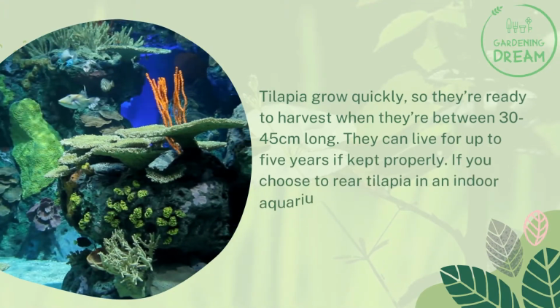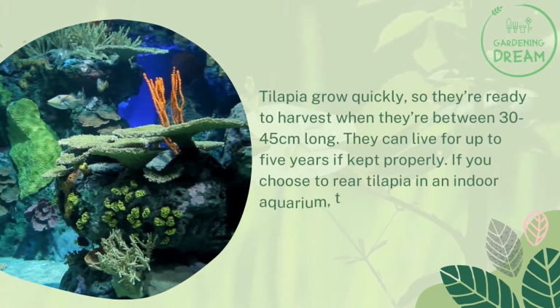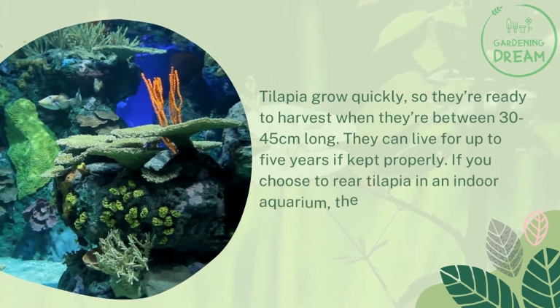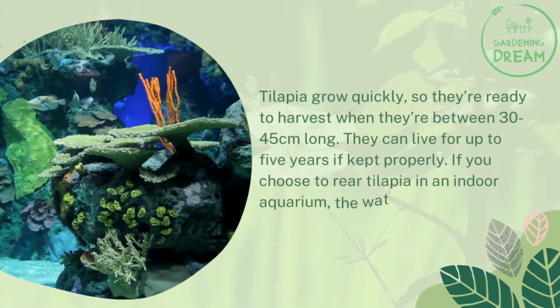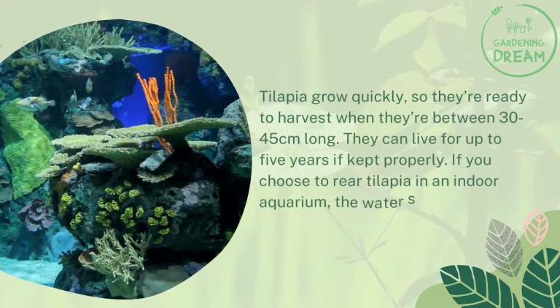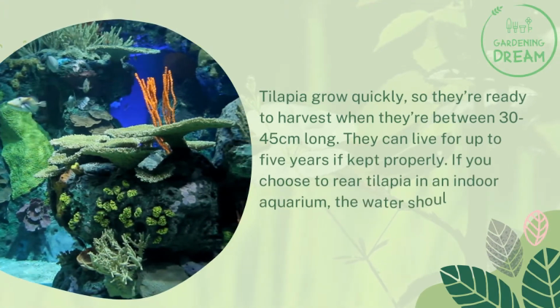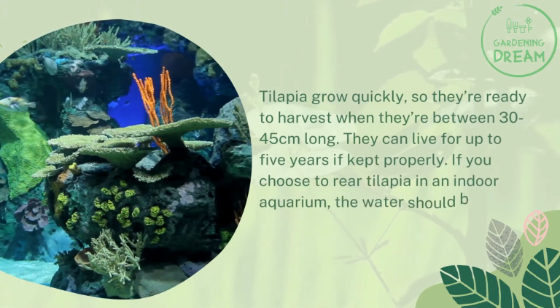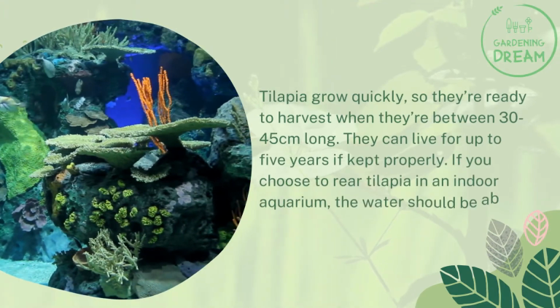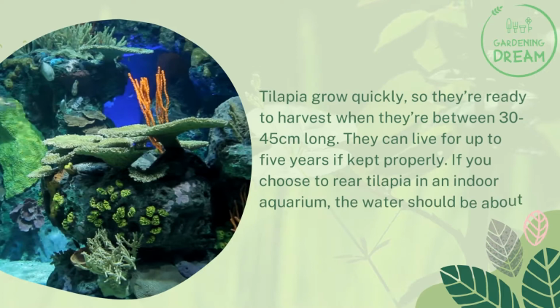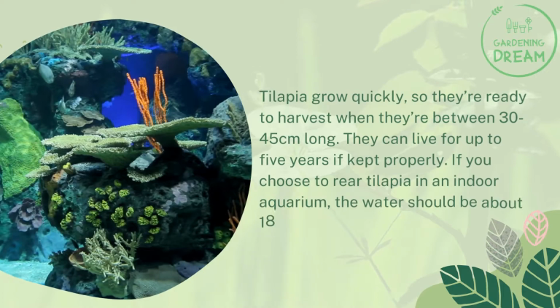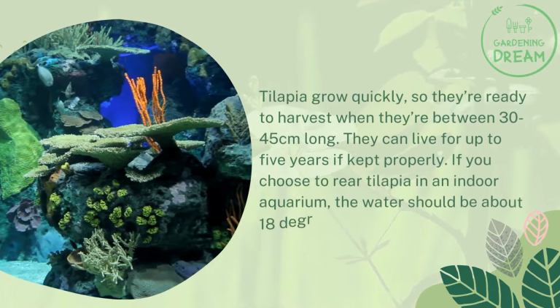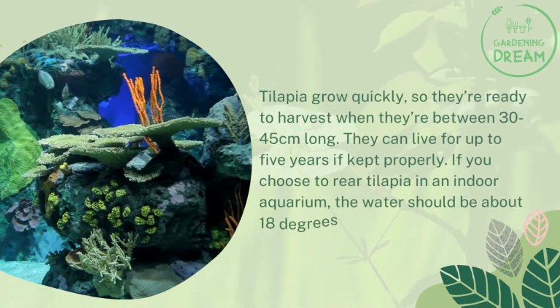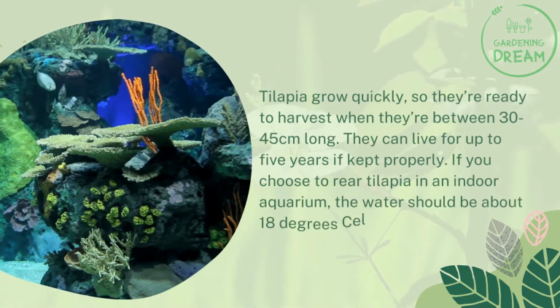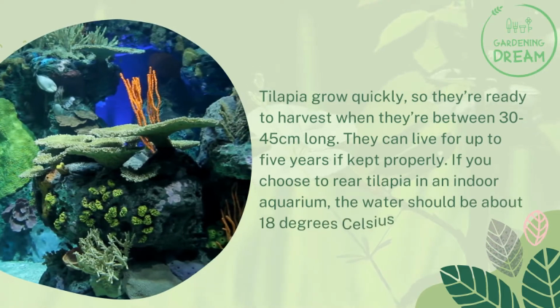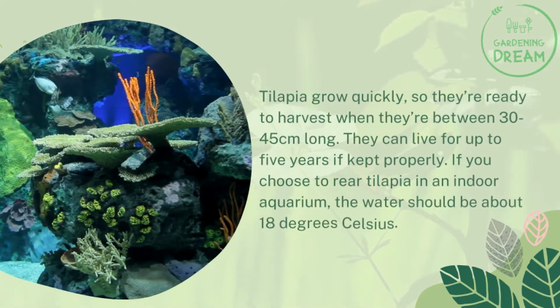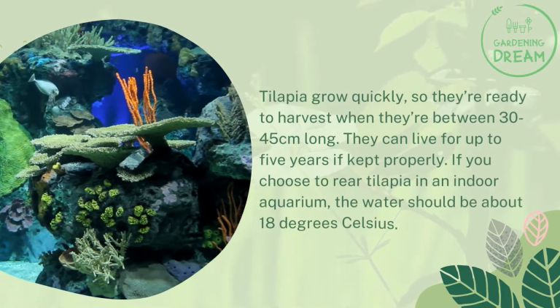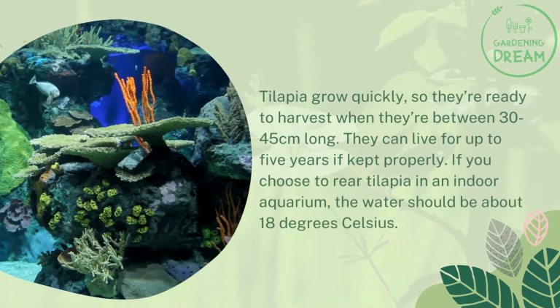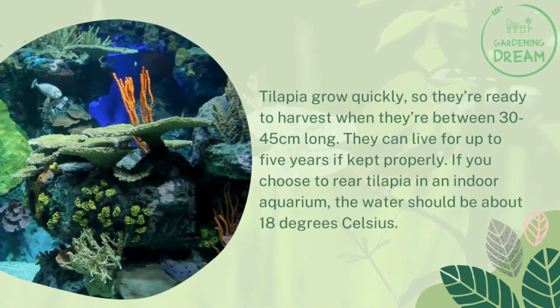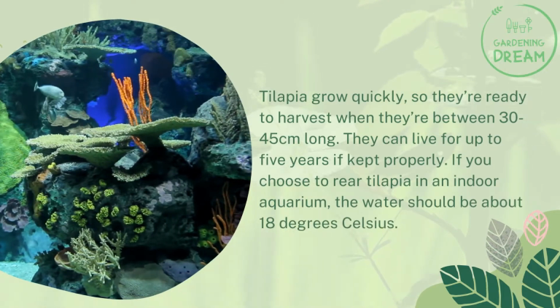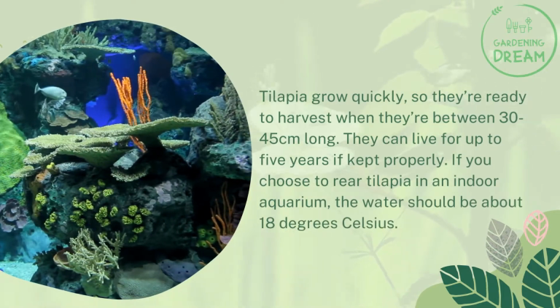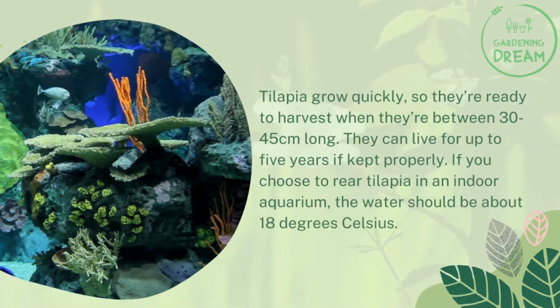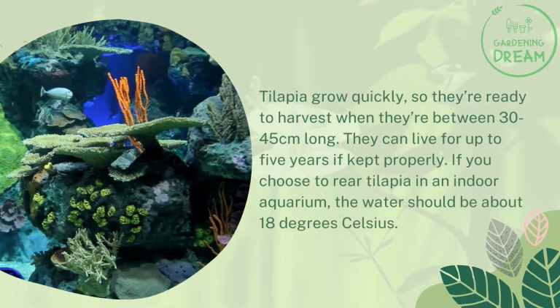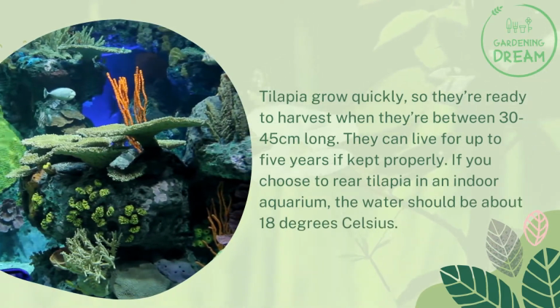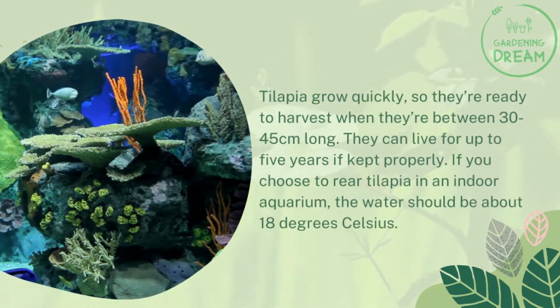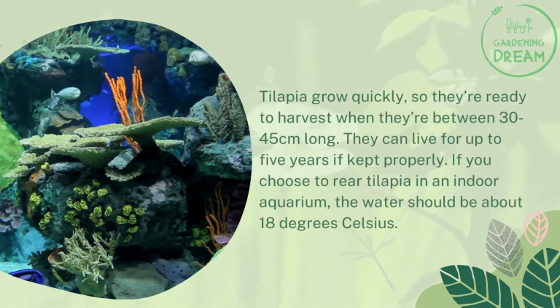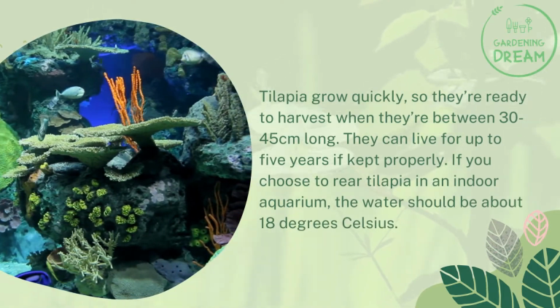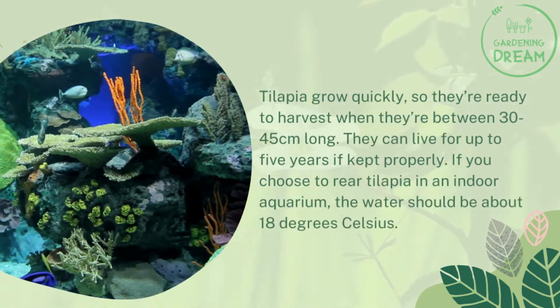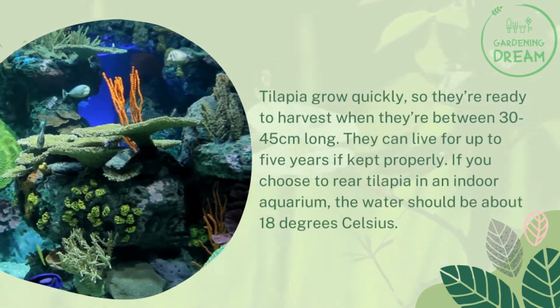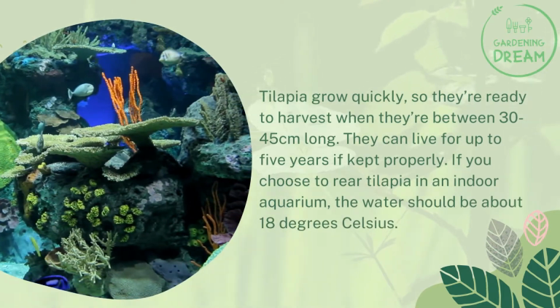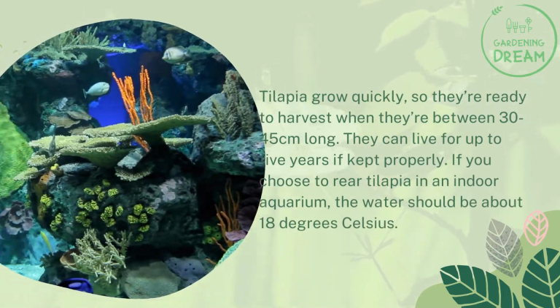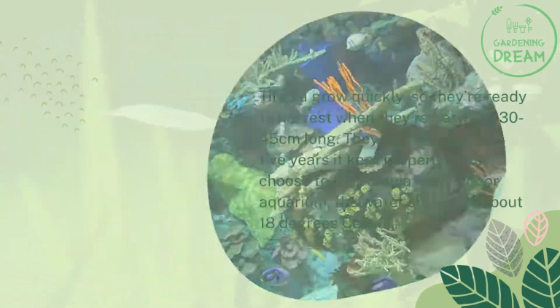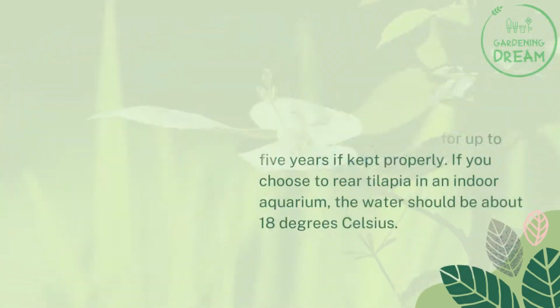If you choose to rear tilapia in an indoor aquarium, the water should be about 18 degrees Celsius.